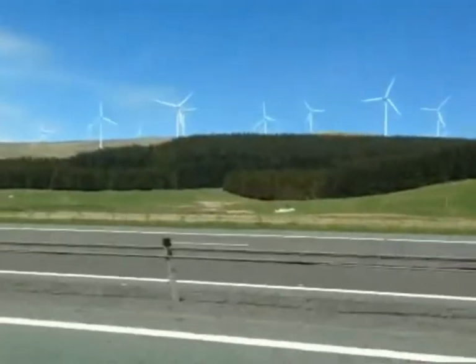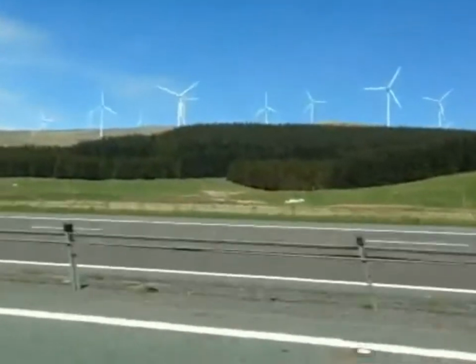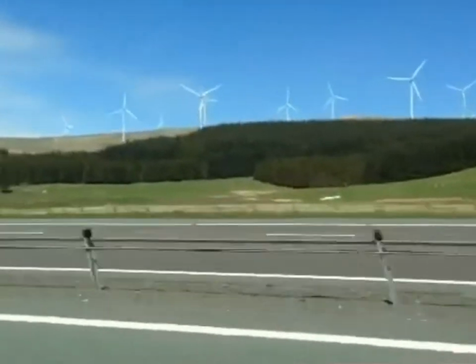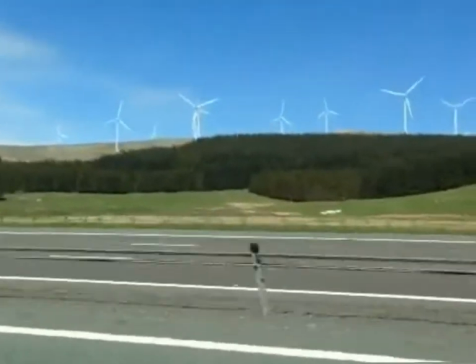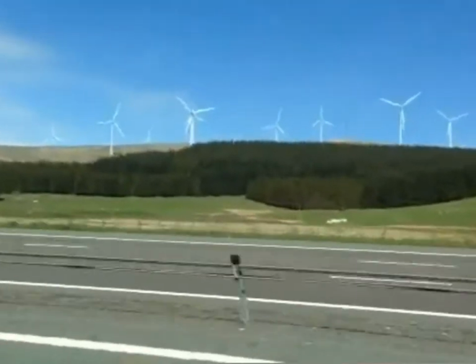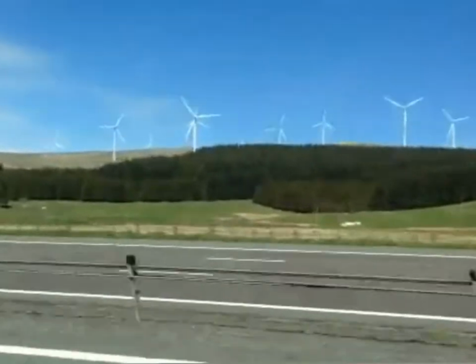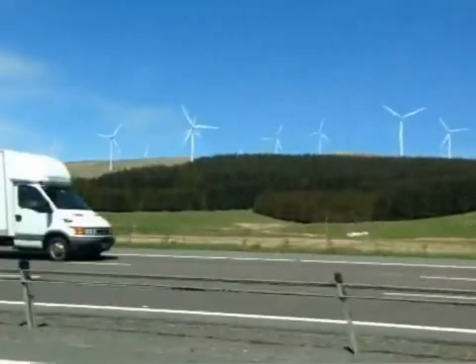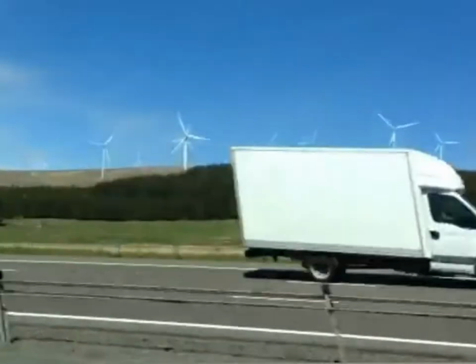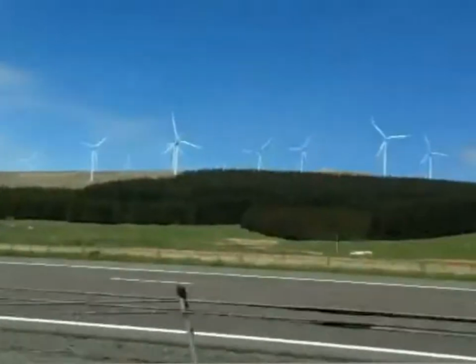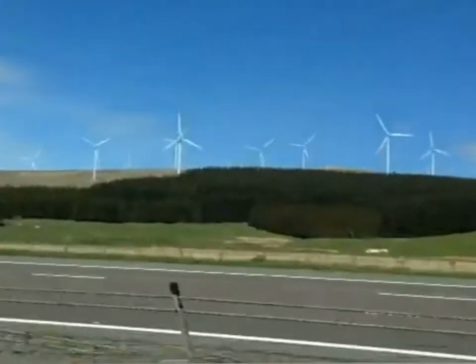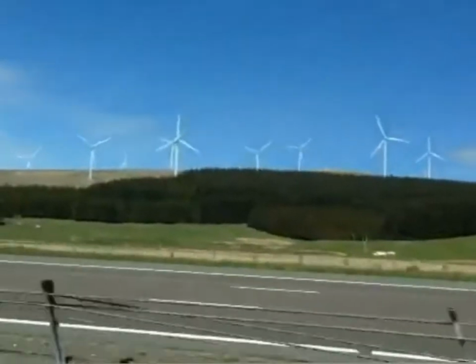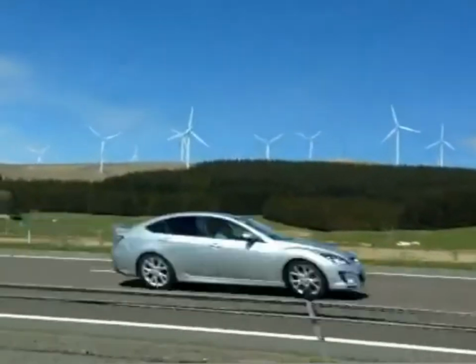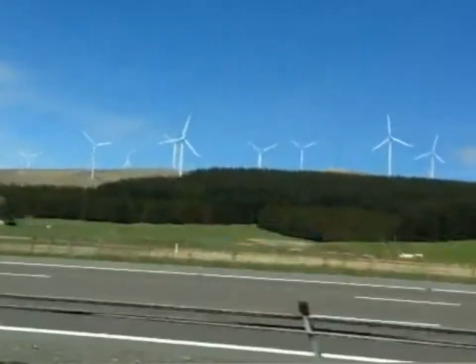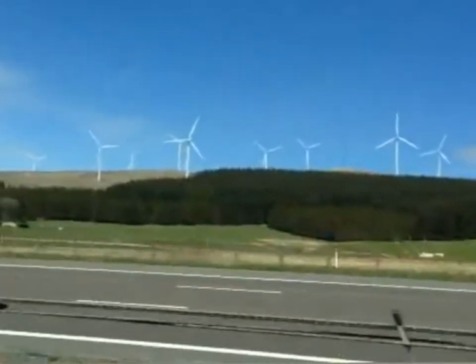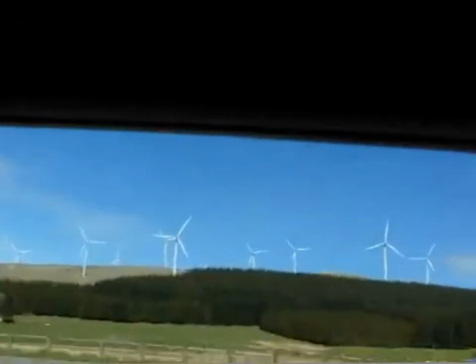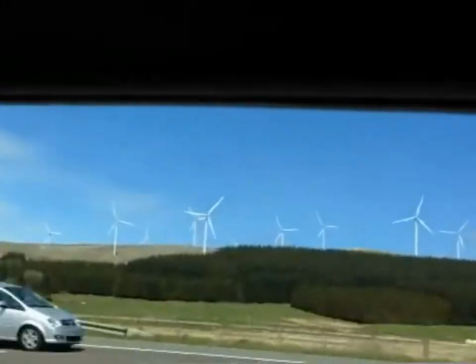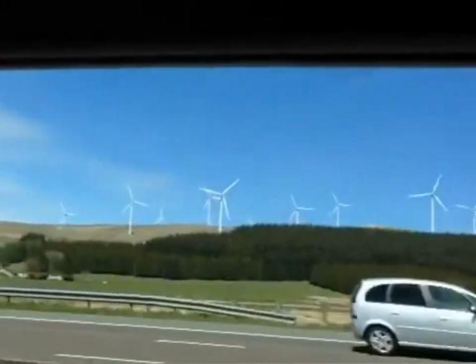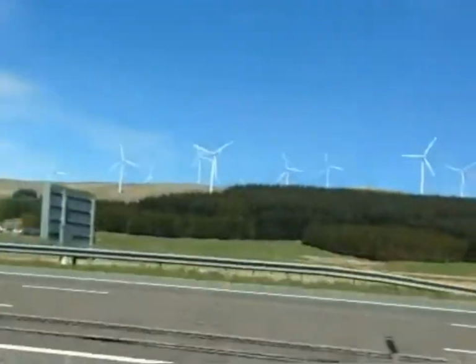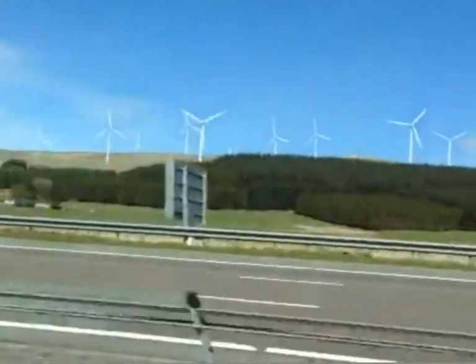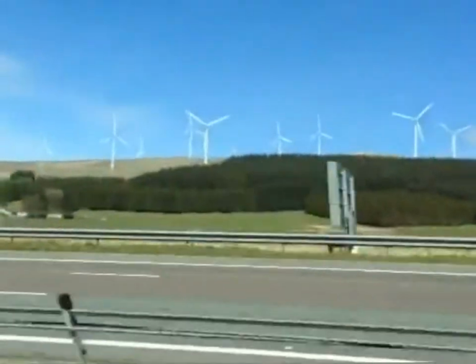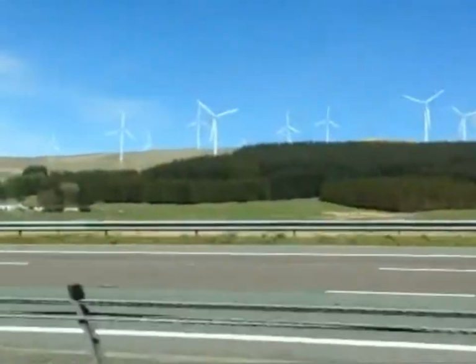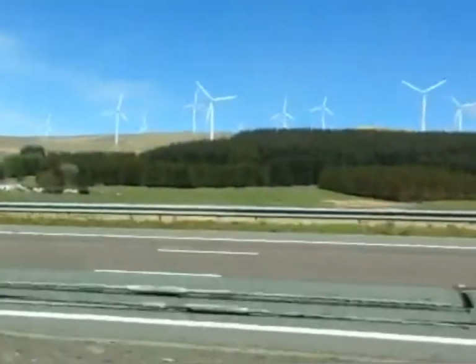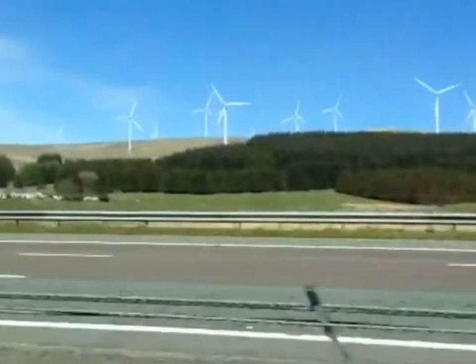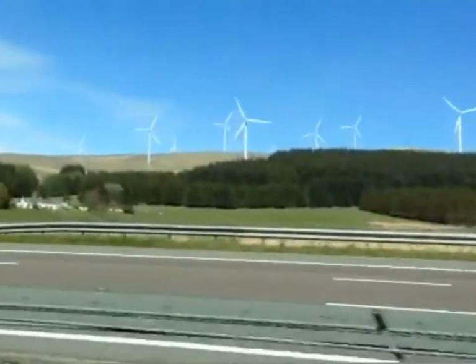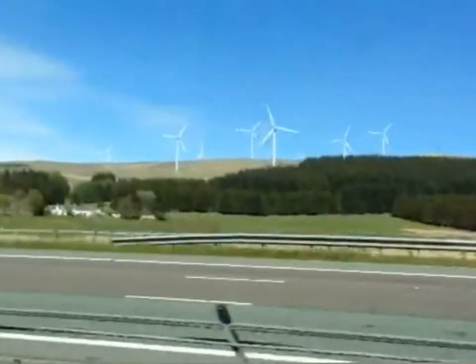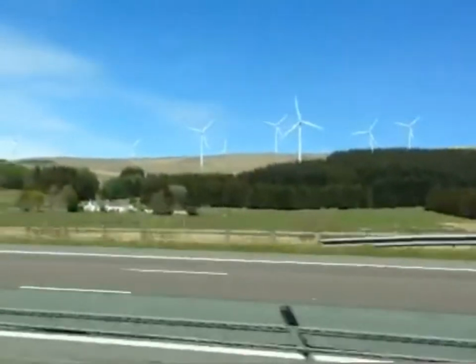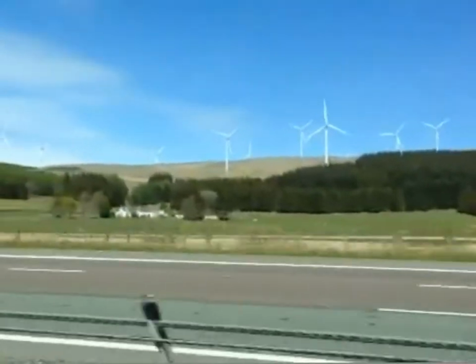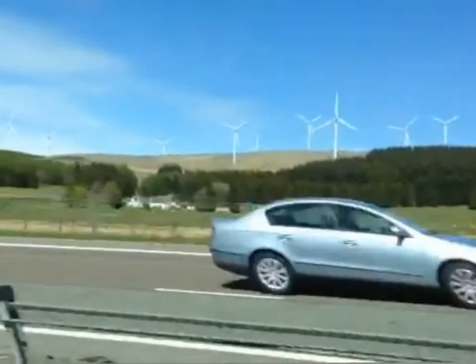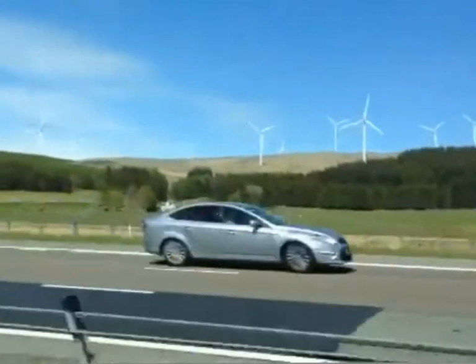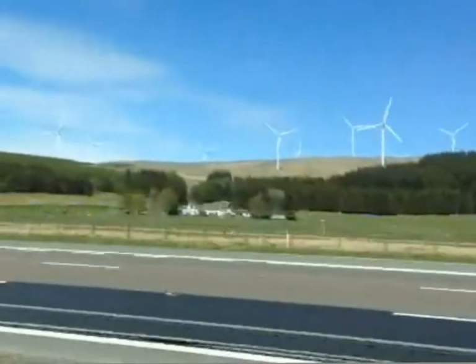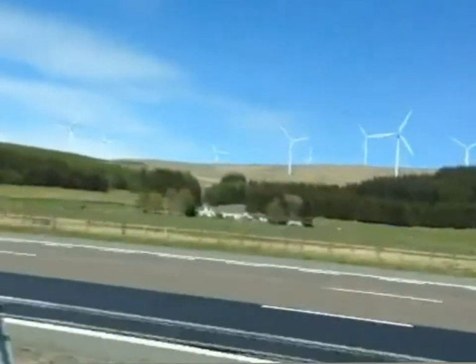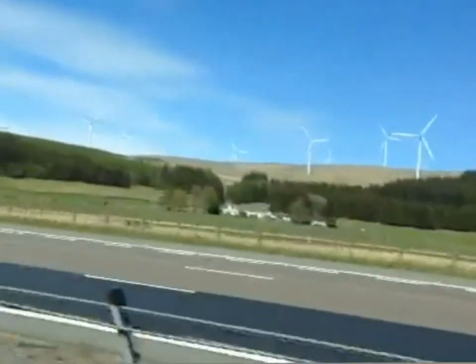Personally, I think wind farms are quite a pretty addition to the landscape, but not everyone agrees with me.